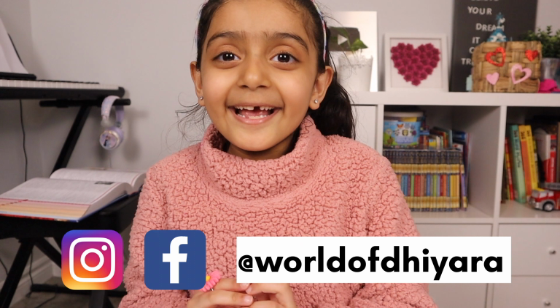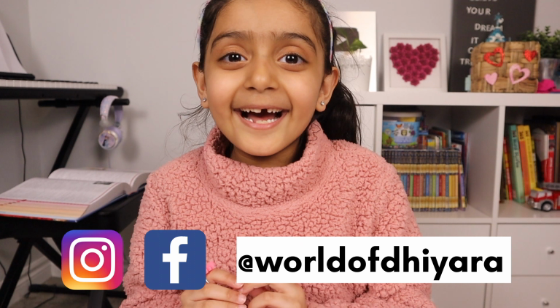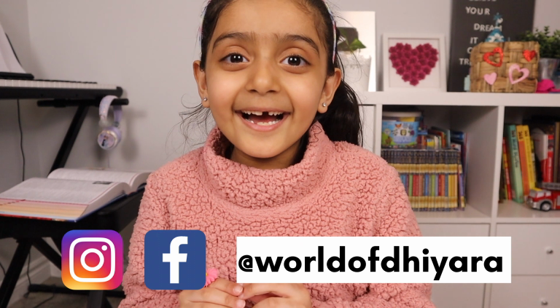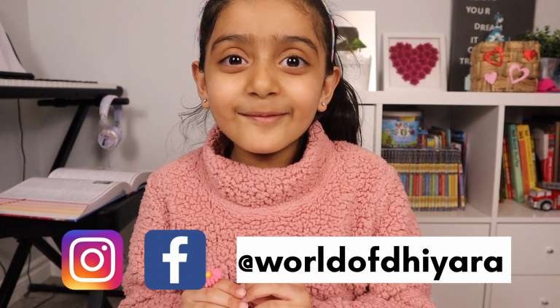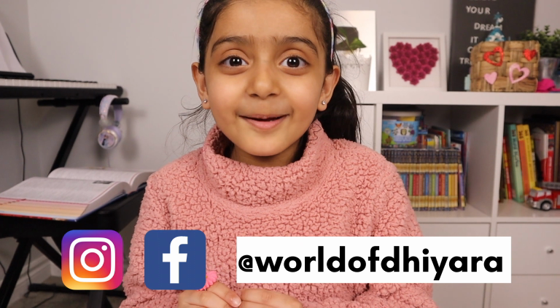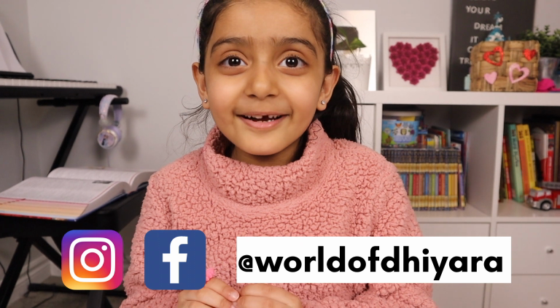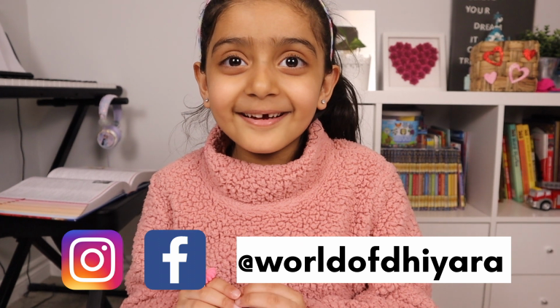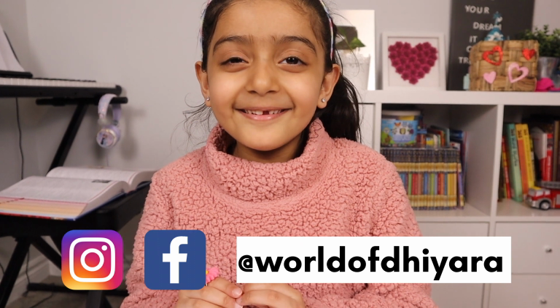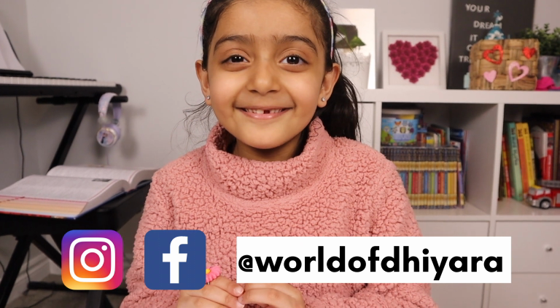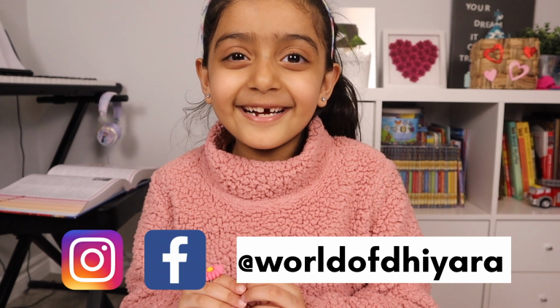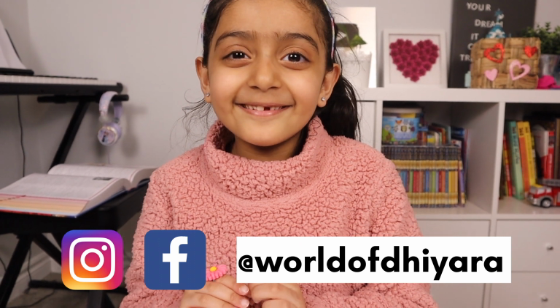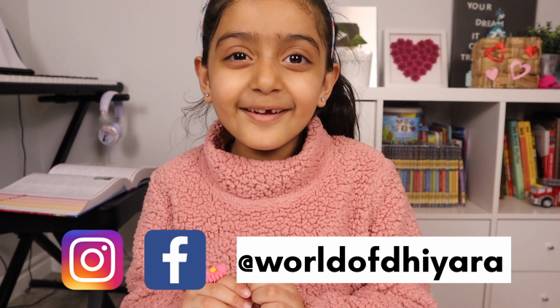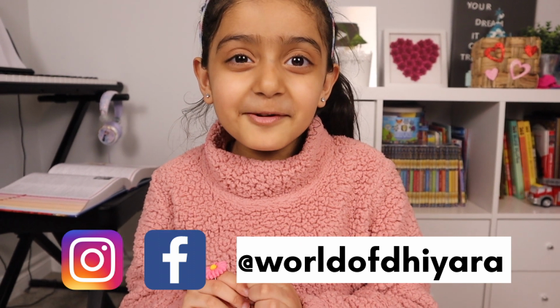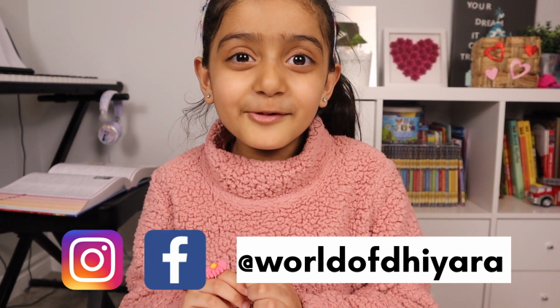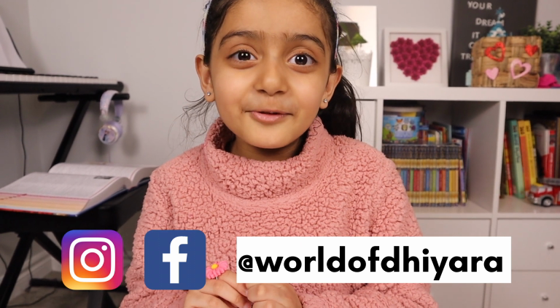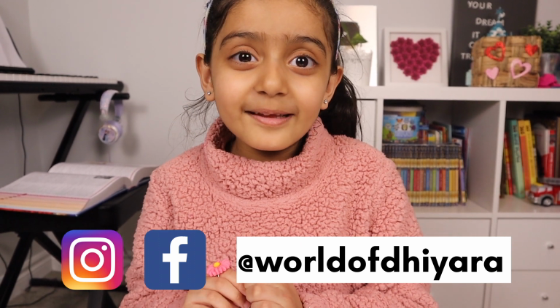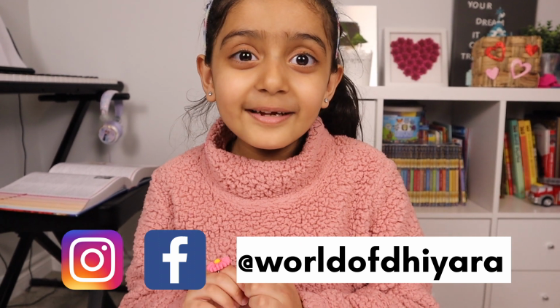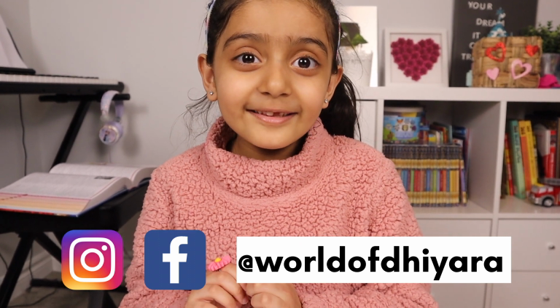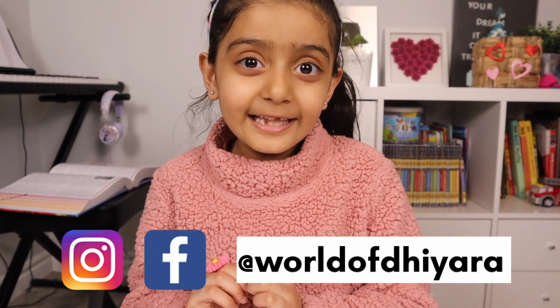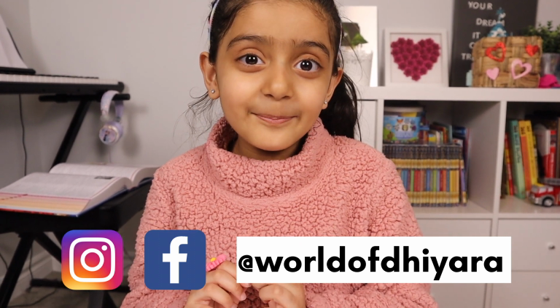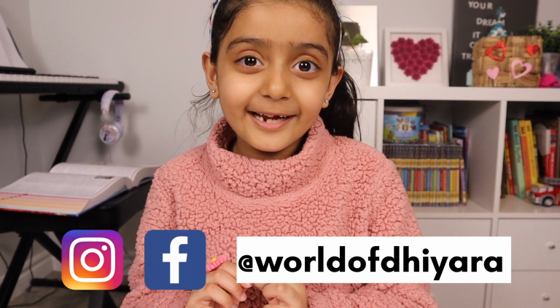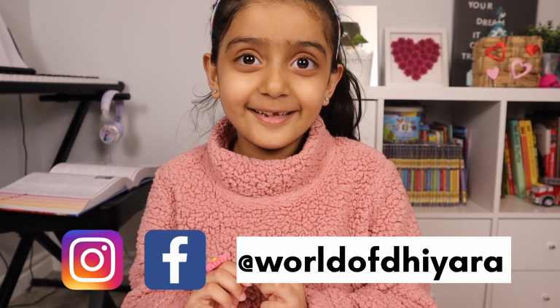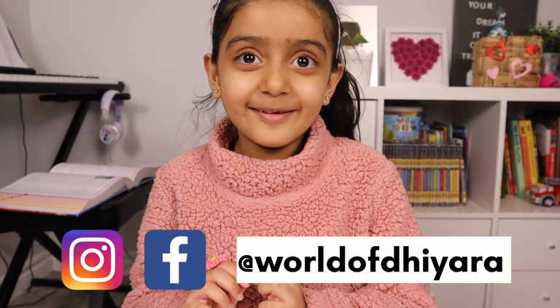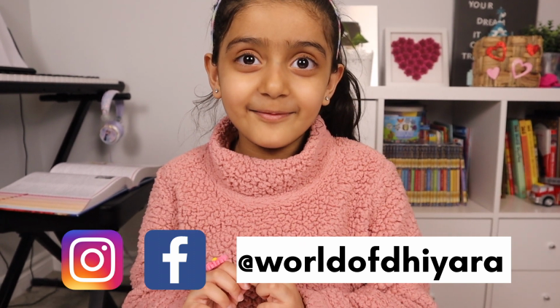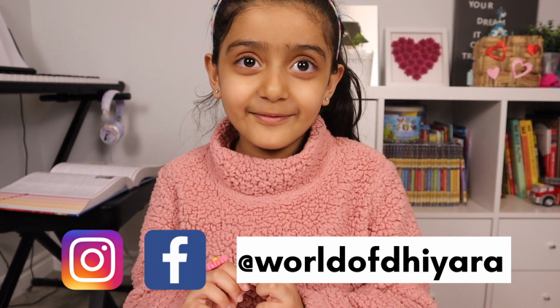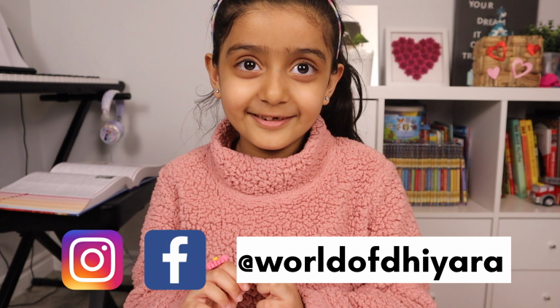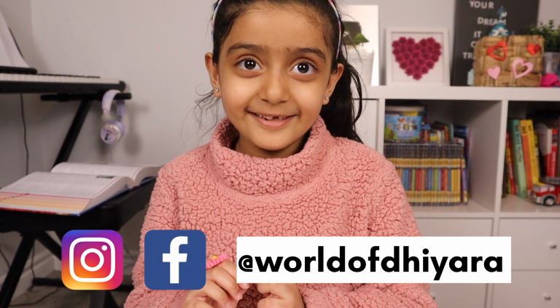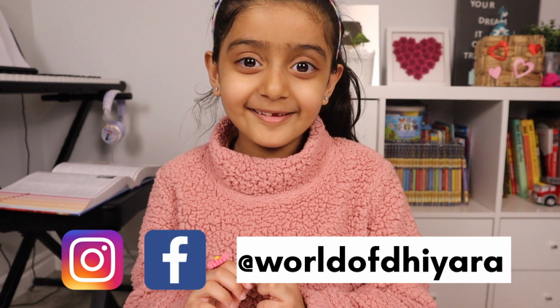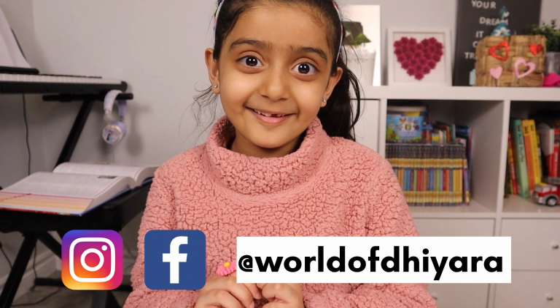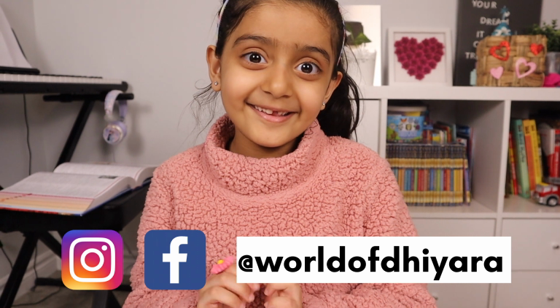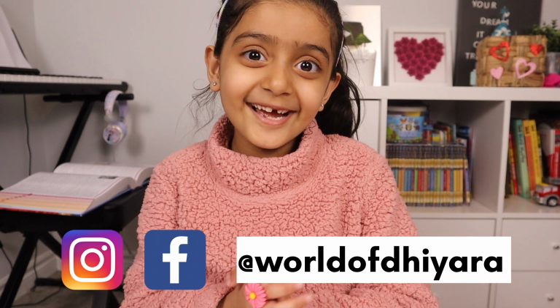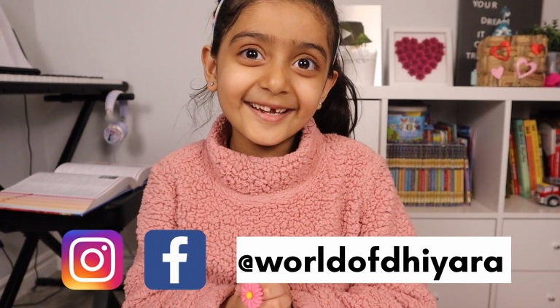Hey guys, welcome back to our YouTube channel. Today we are going to show some daily practice worksheets. Let's get started.